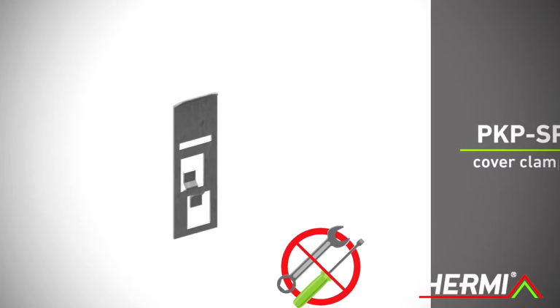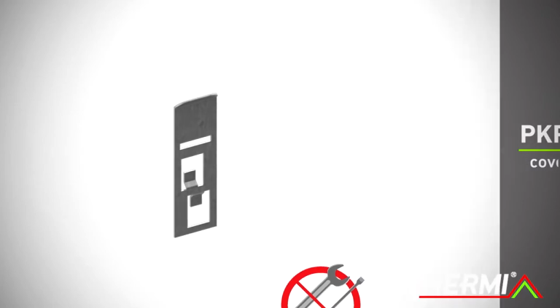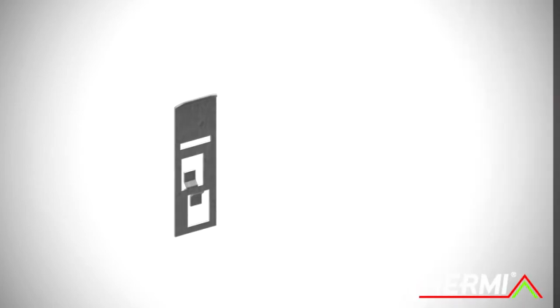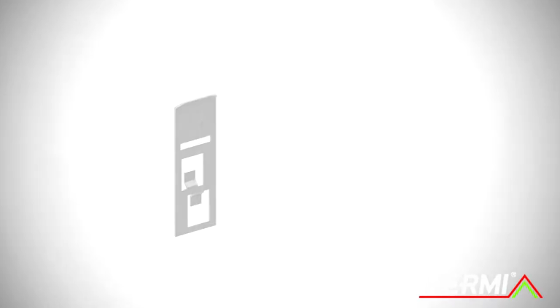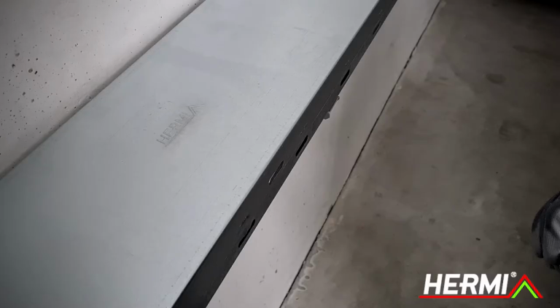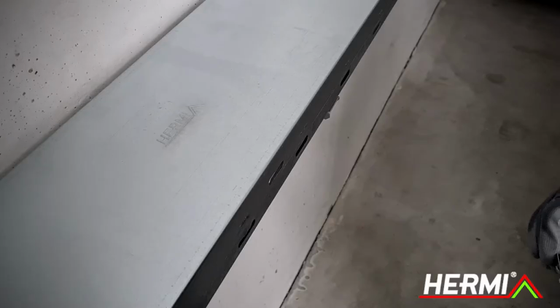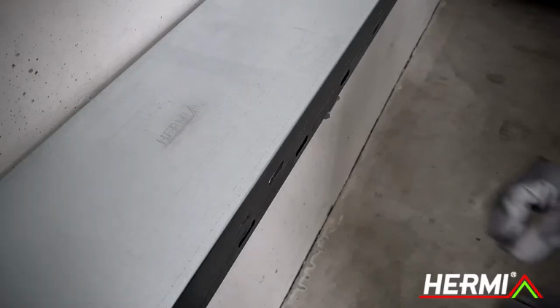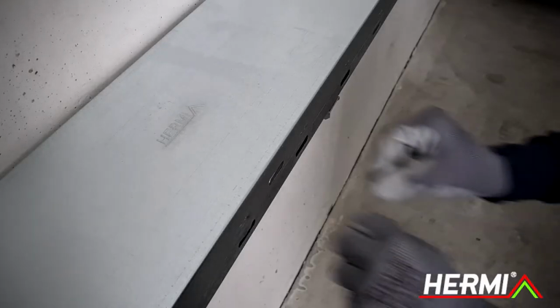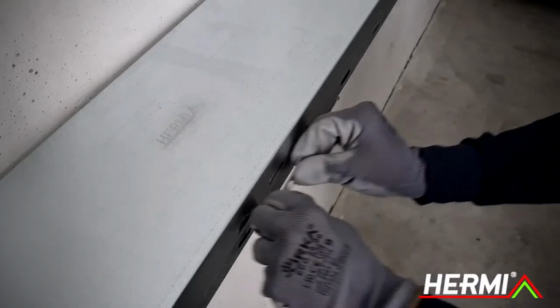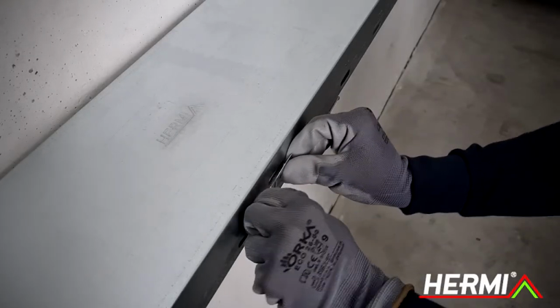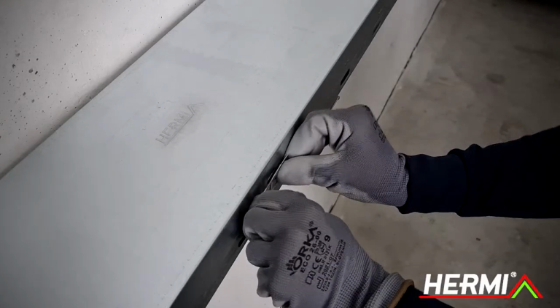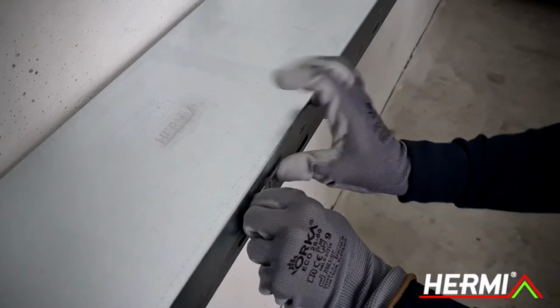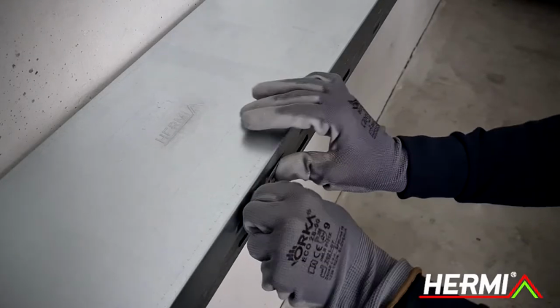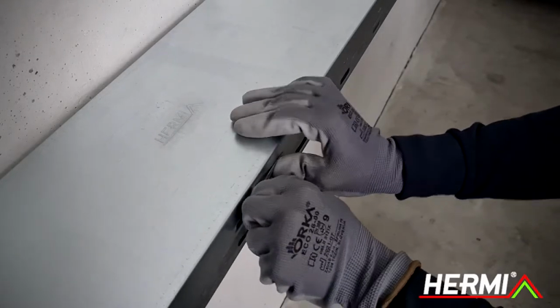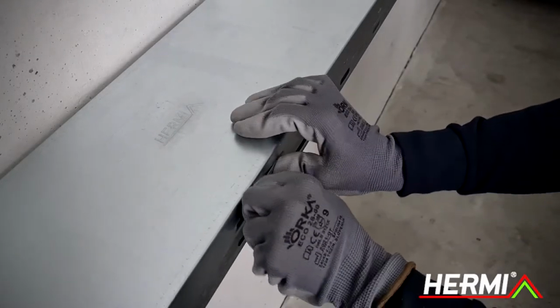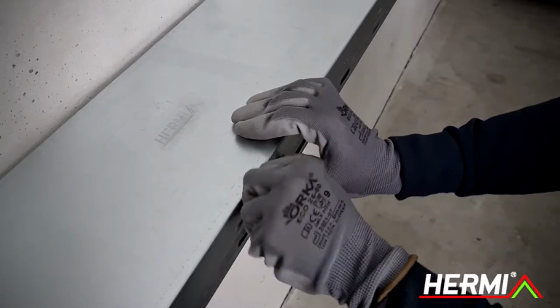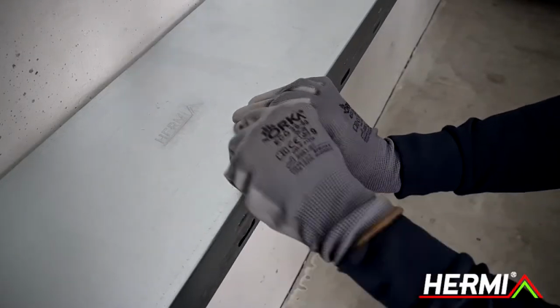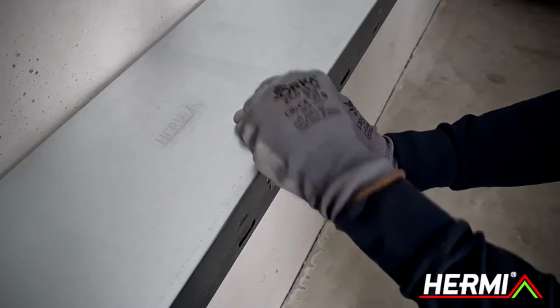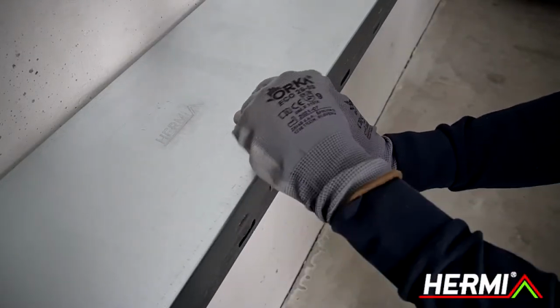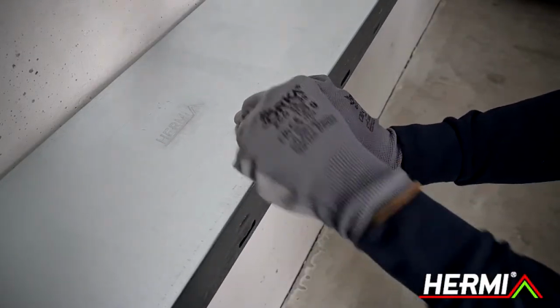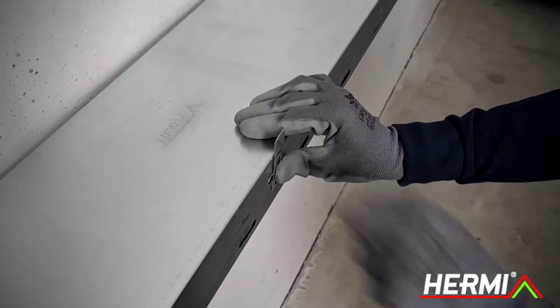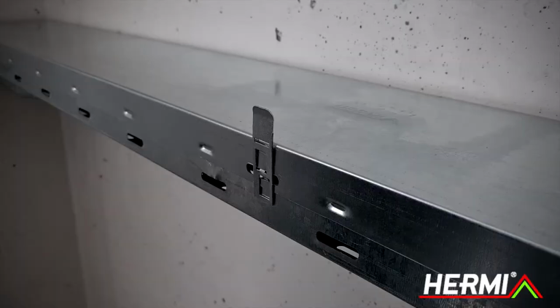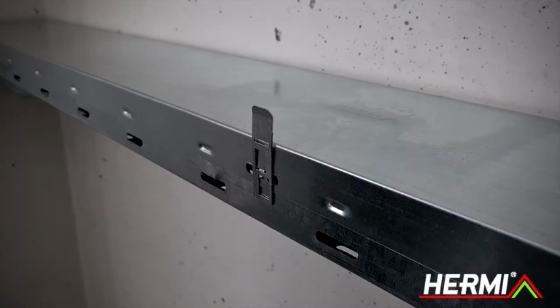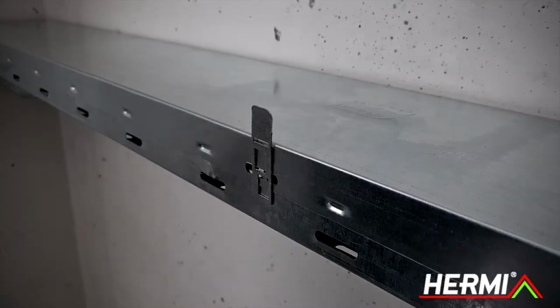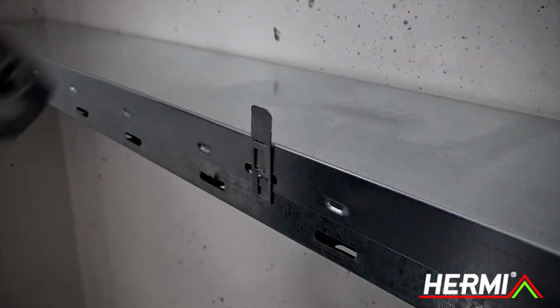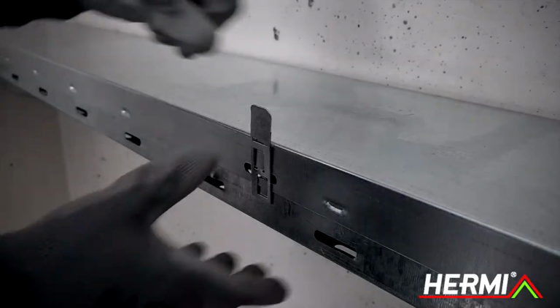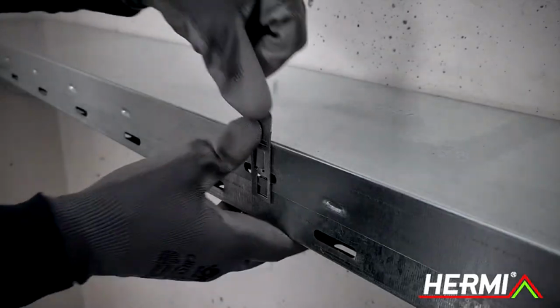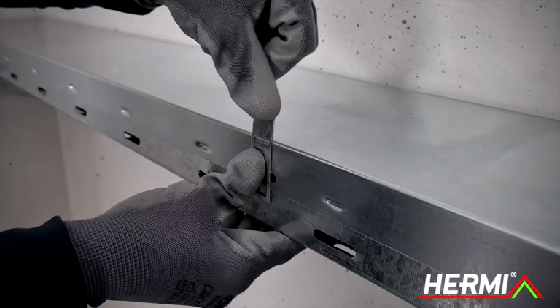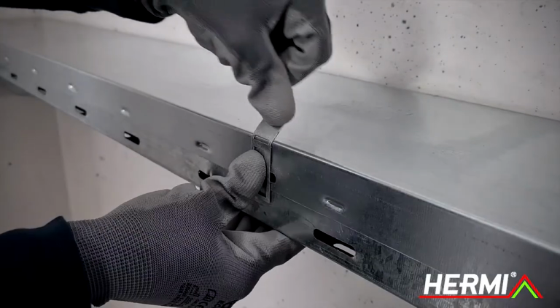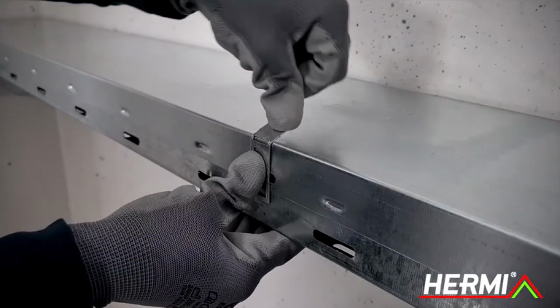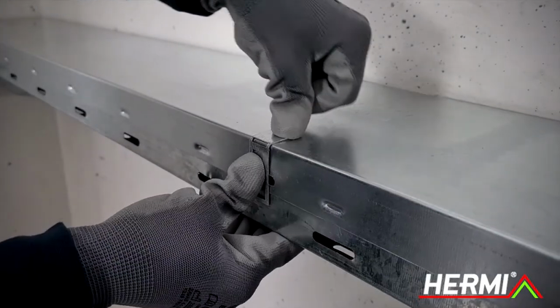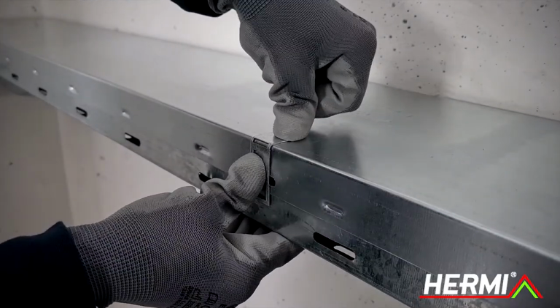Install the clamp in the preset hole on the cover in the cable tray, then rotate it 90 degrees. Bend the clamp against the cover.